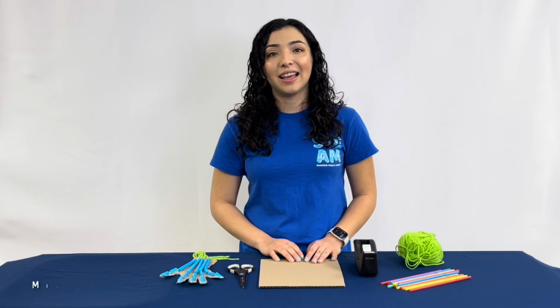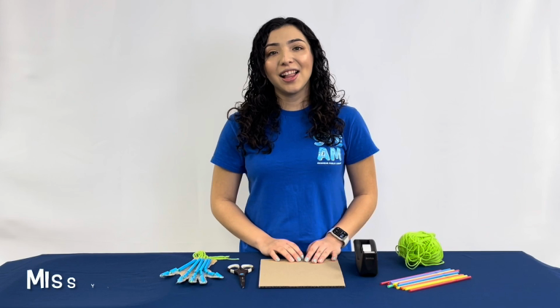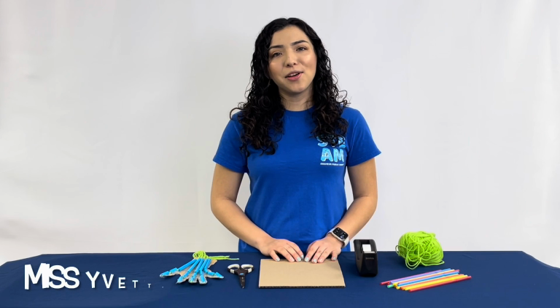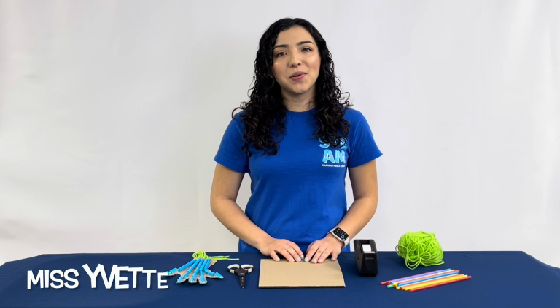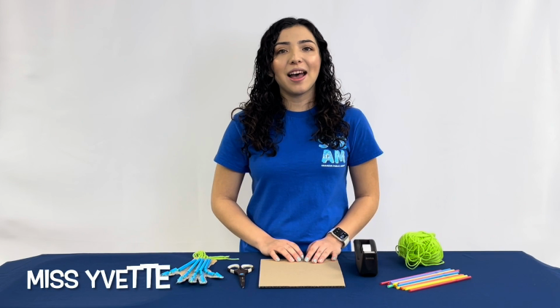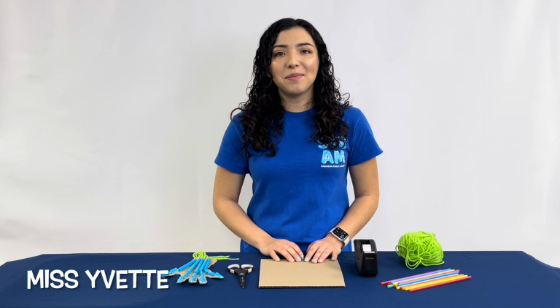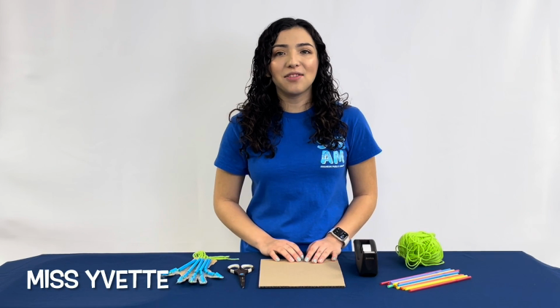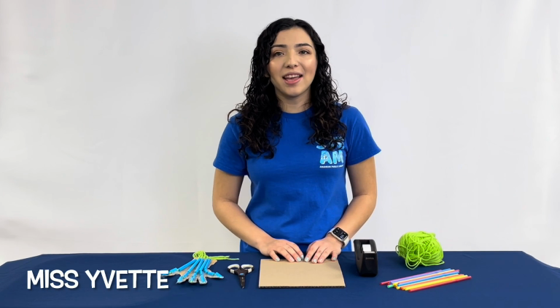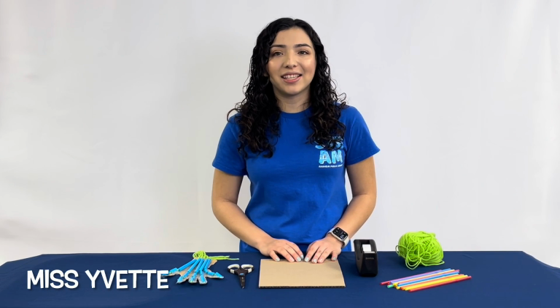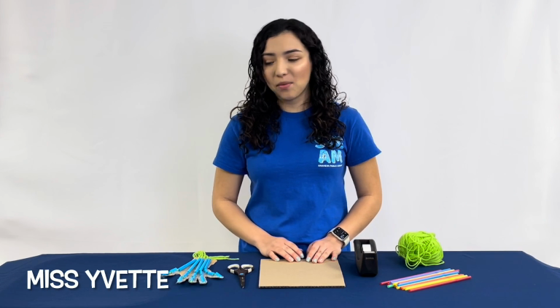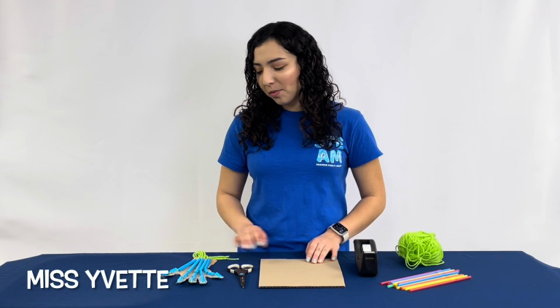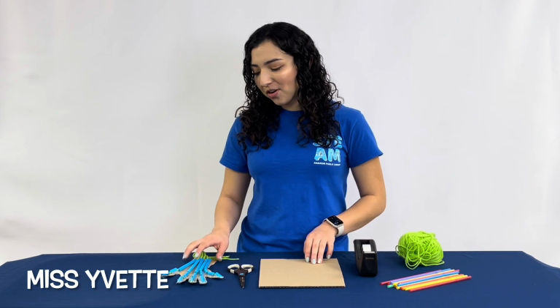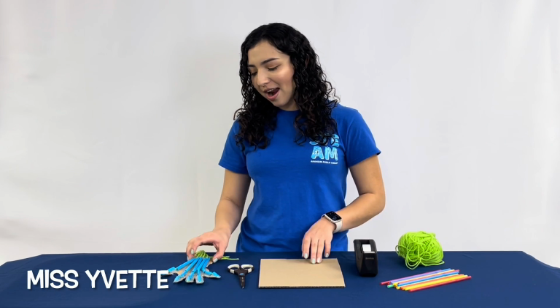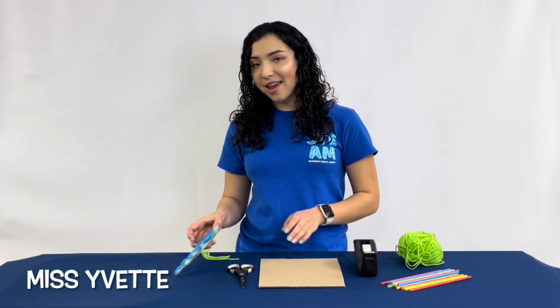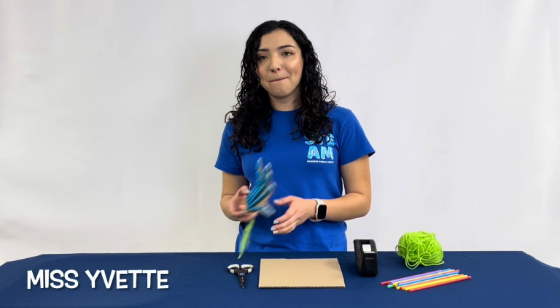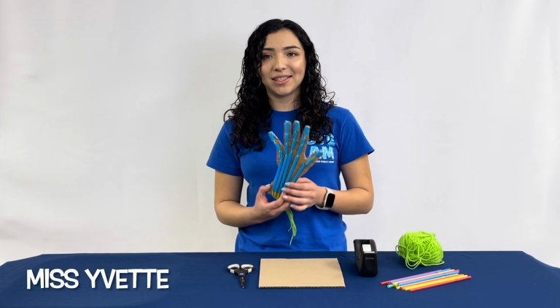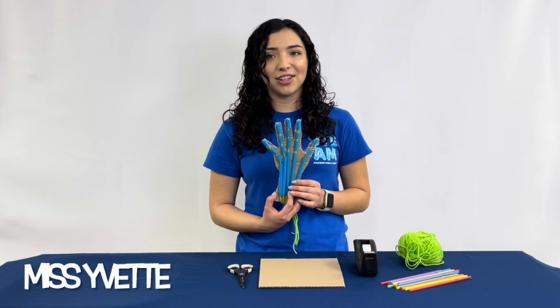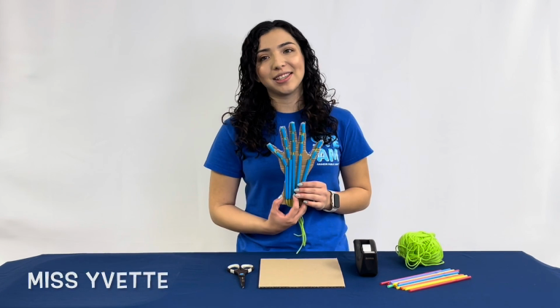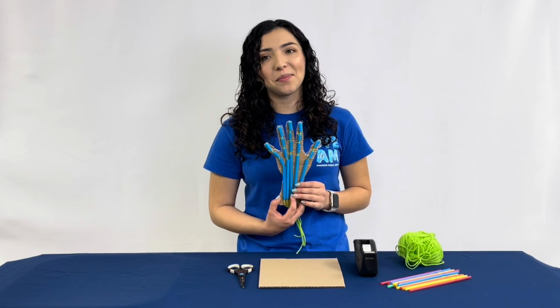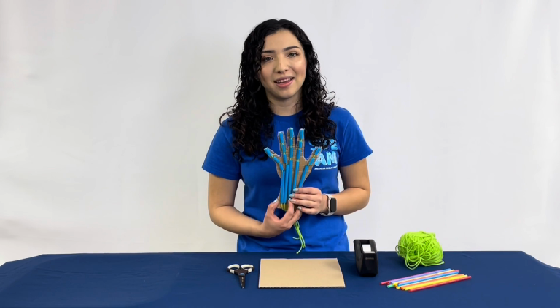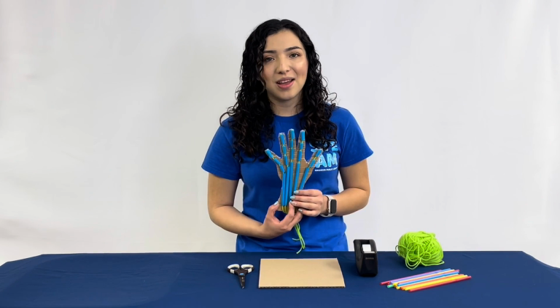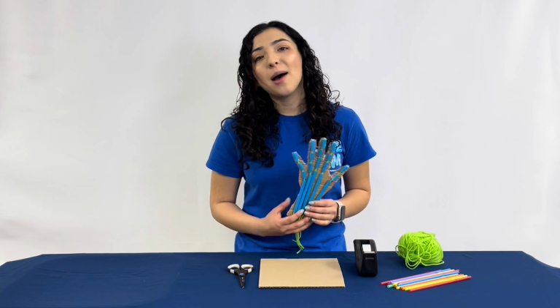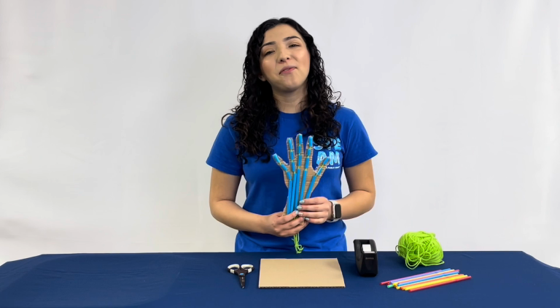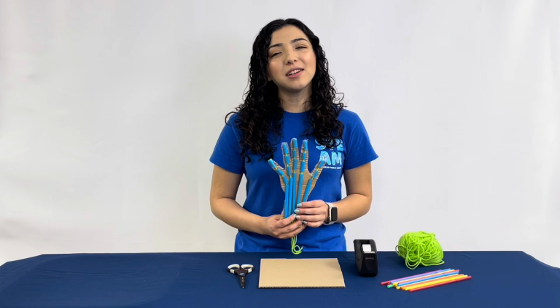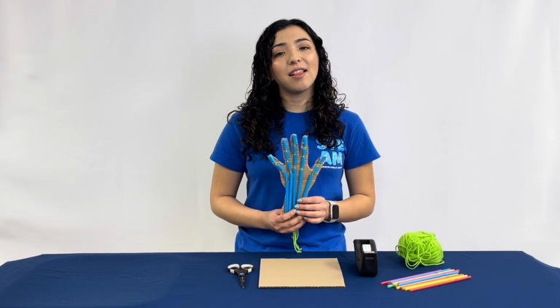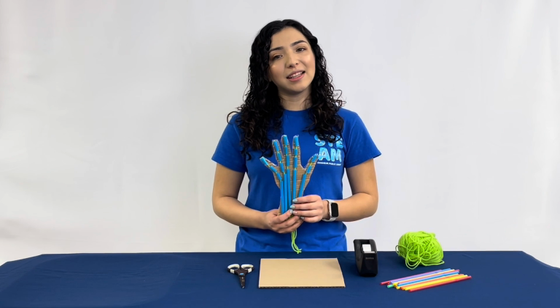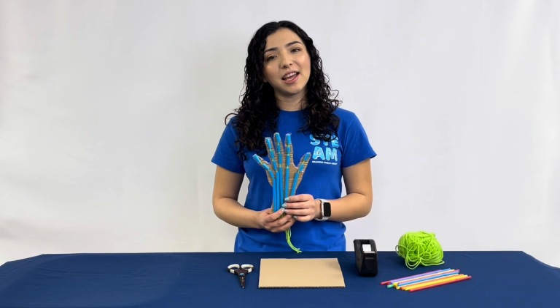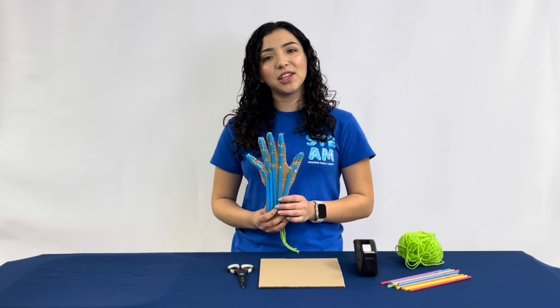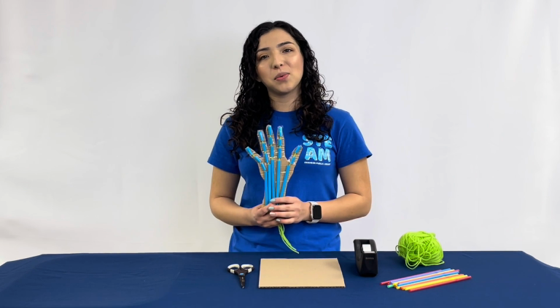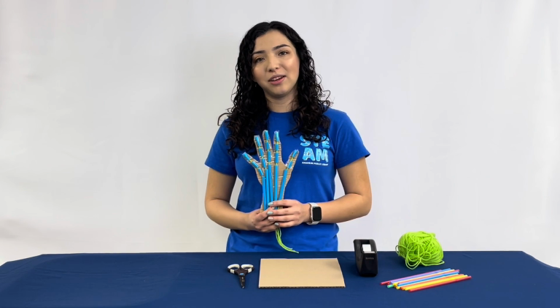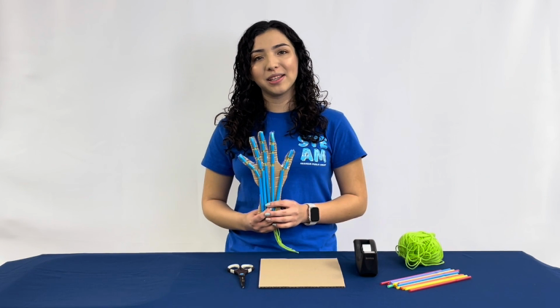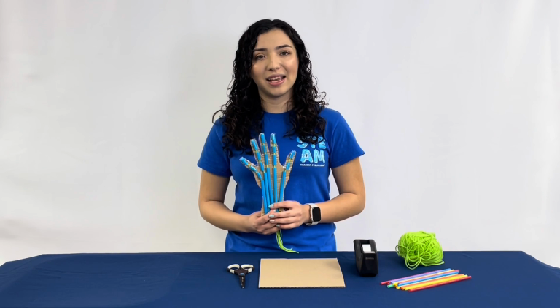Hello everyone, I'm Miss Yvette, and today we will be creating a muscular system hand. But first, let's dive into a little bit of science.